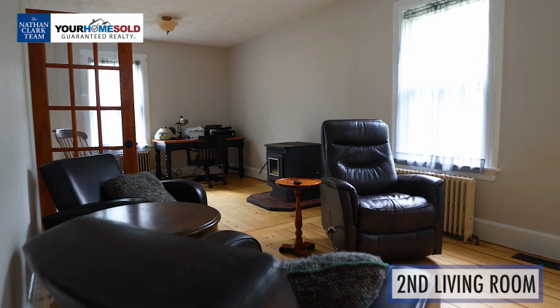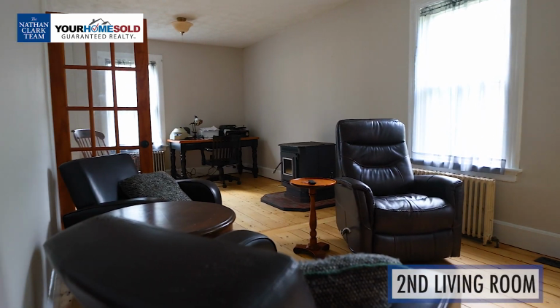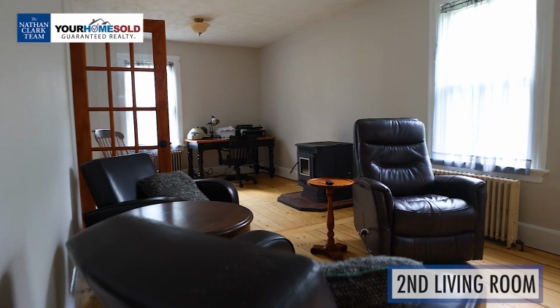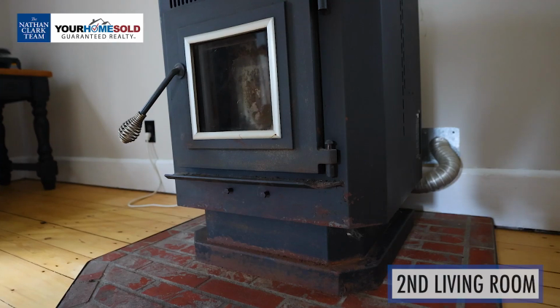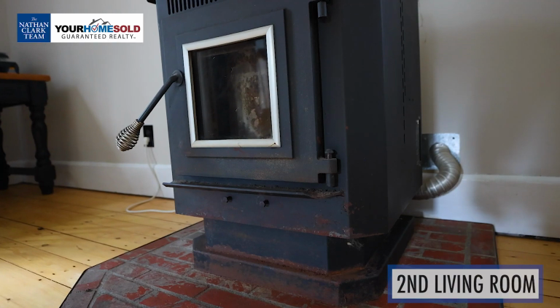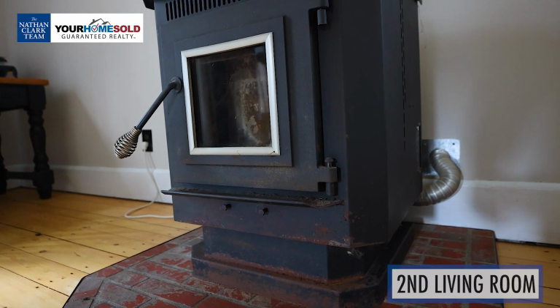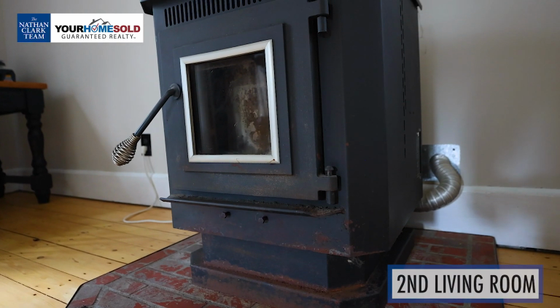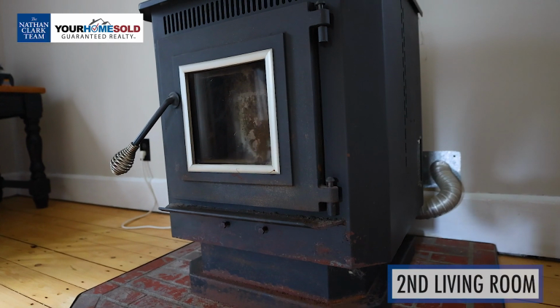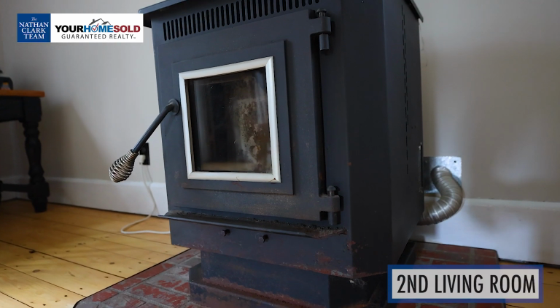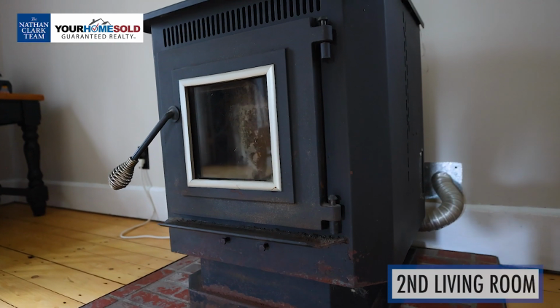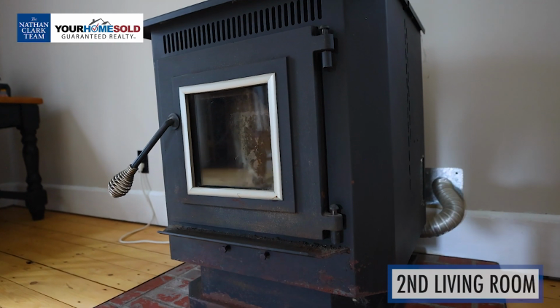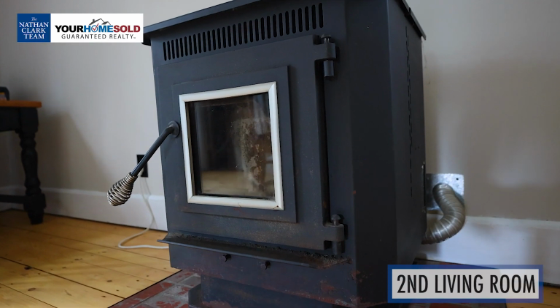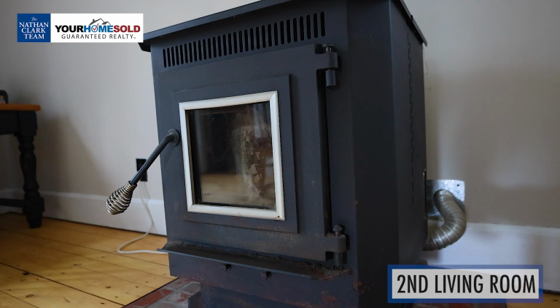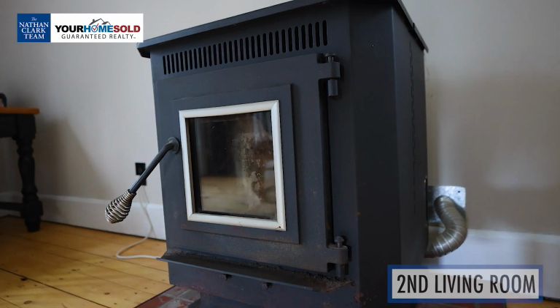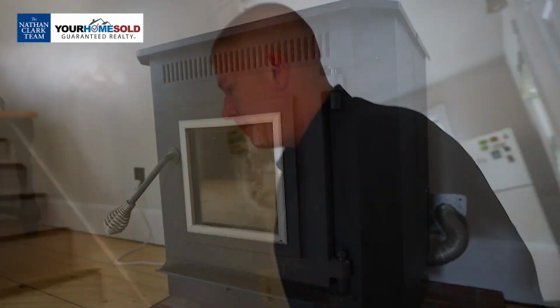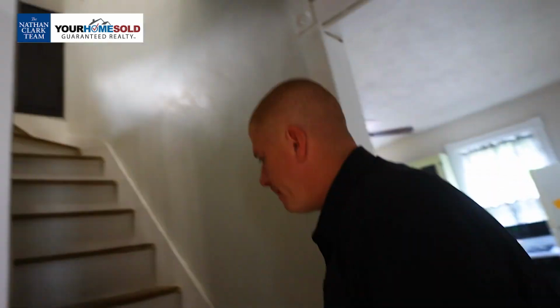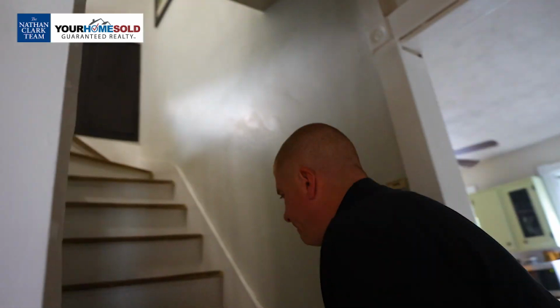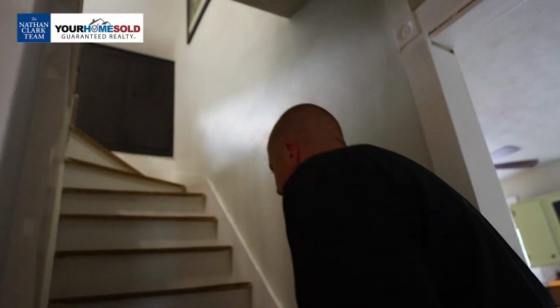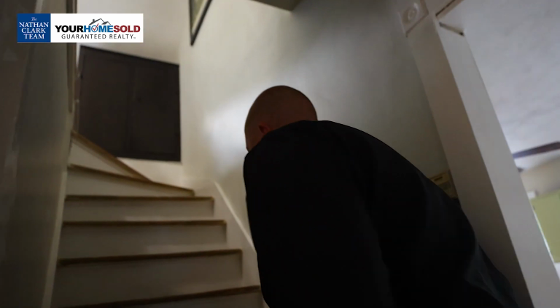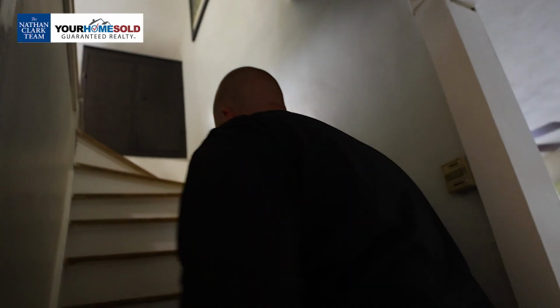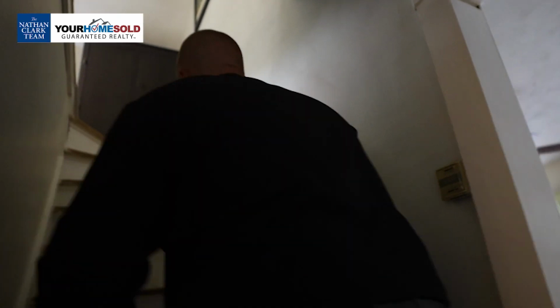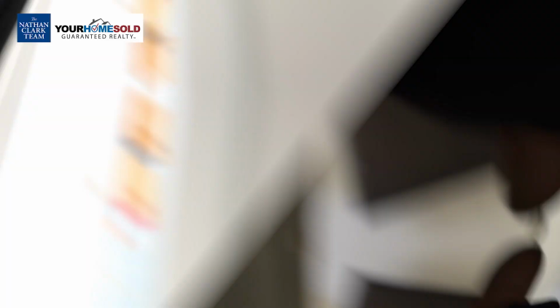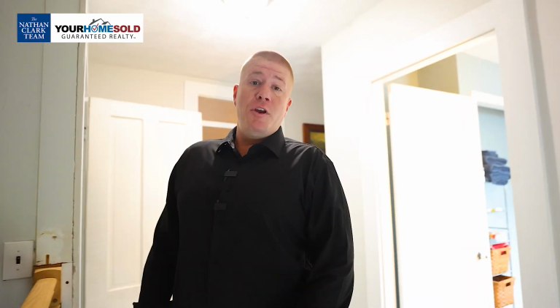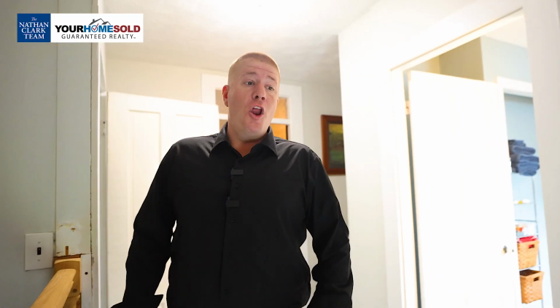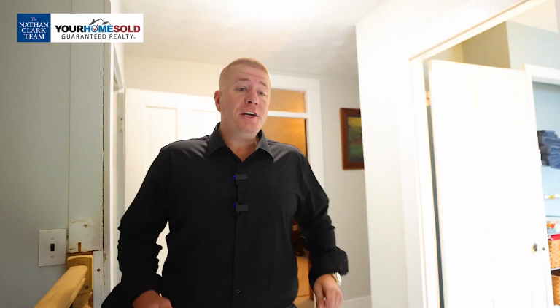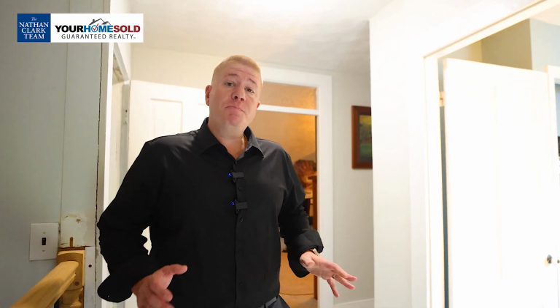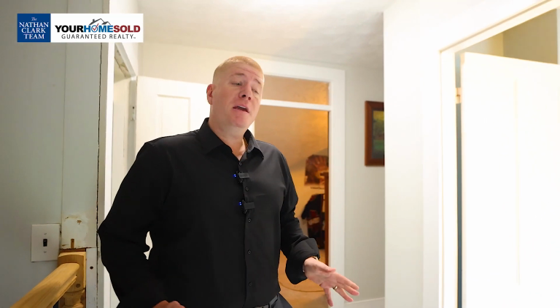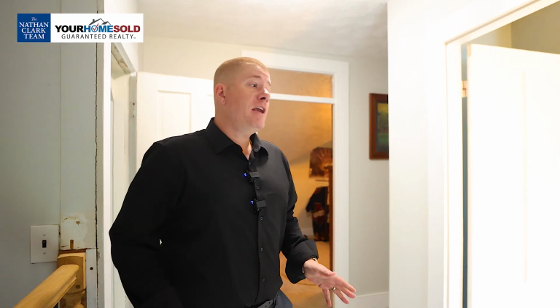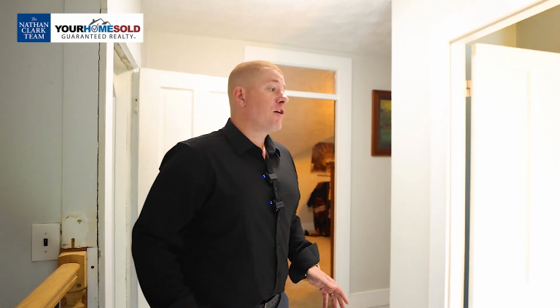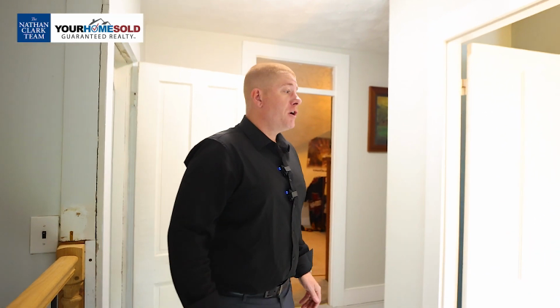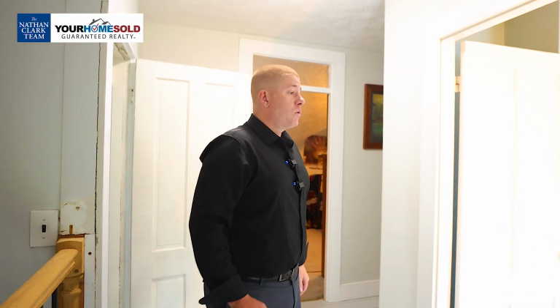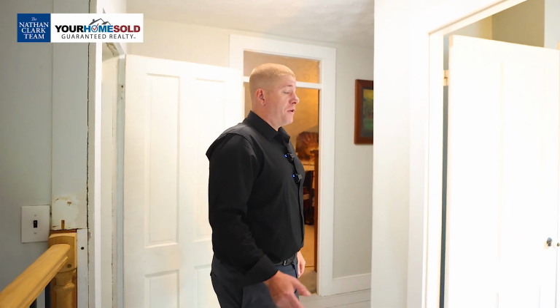Following that is another living room with a pellet stove, giving you even more supplemental heating options throughout the home.